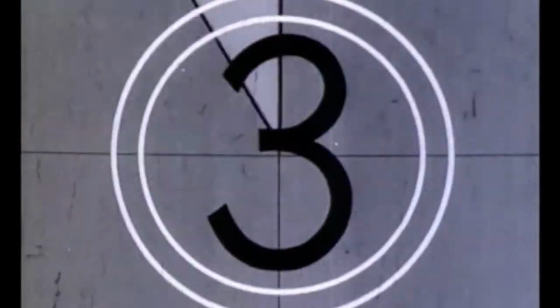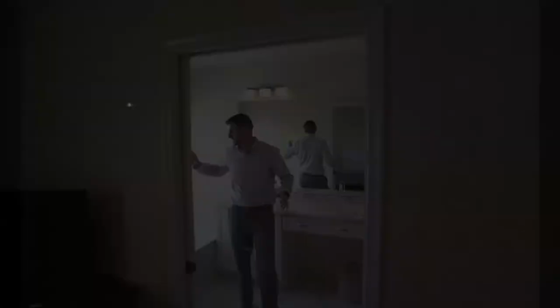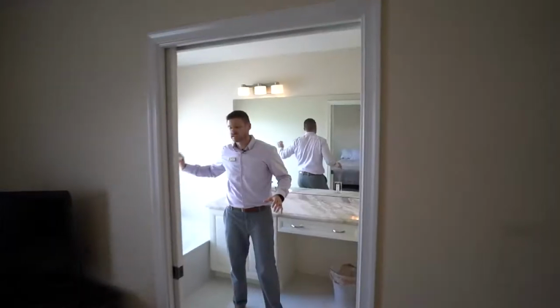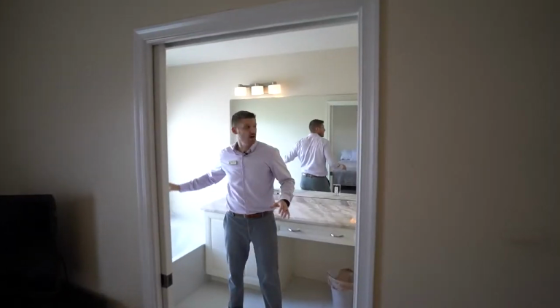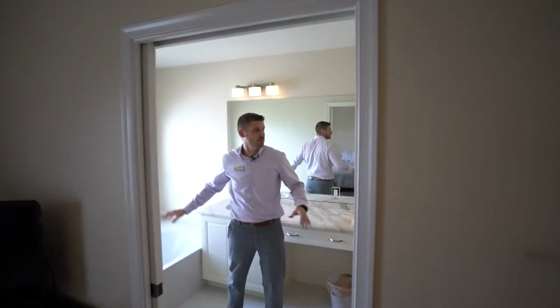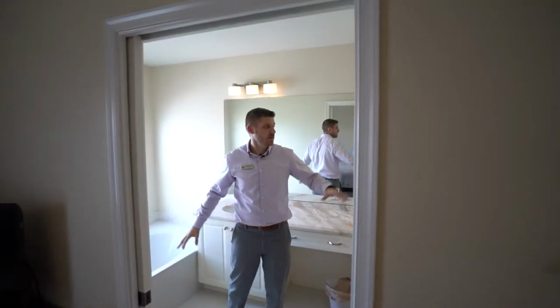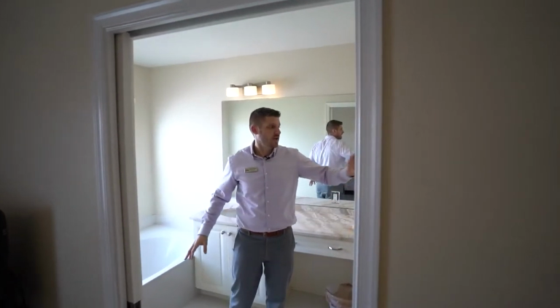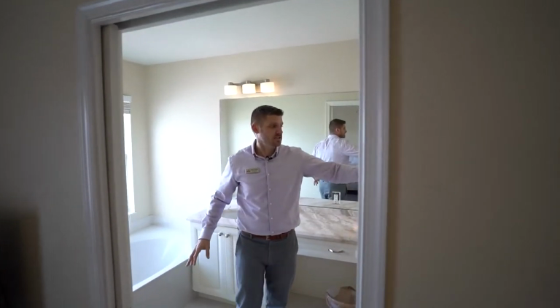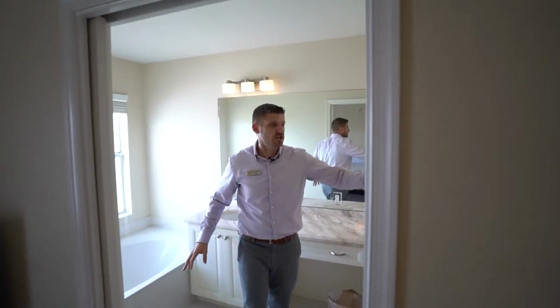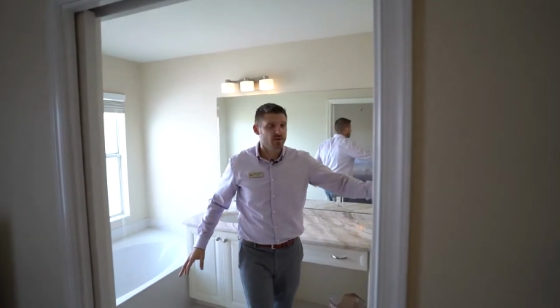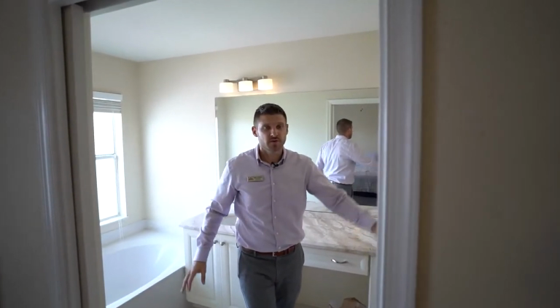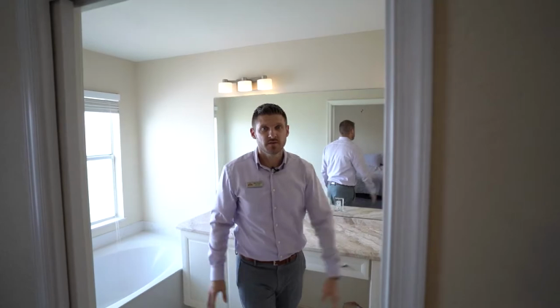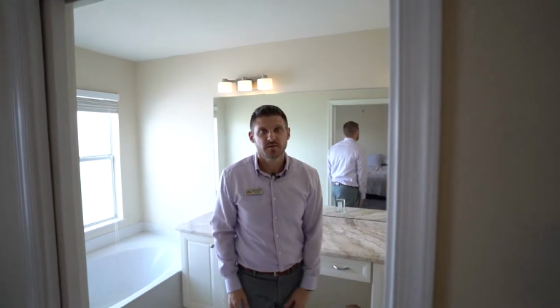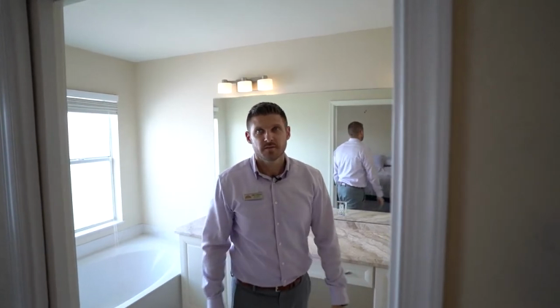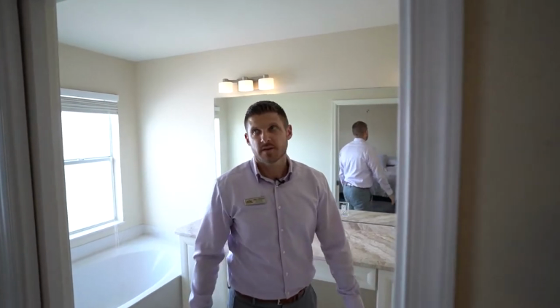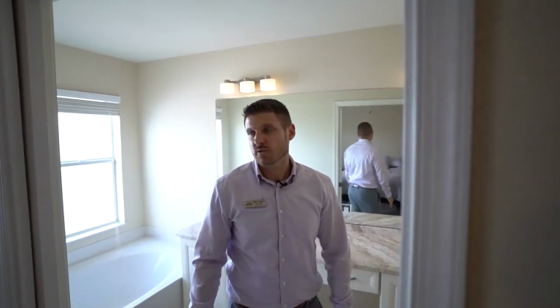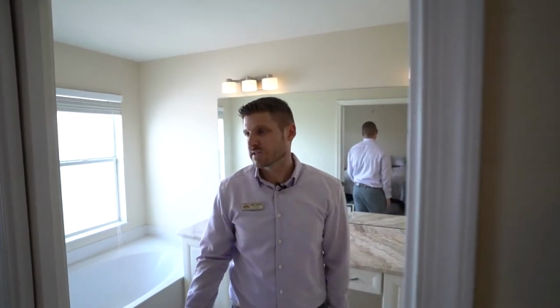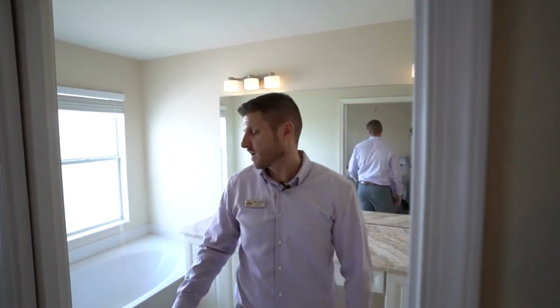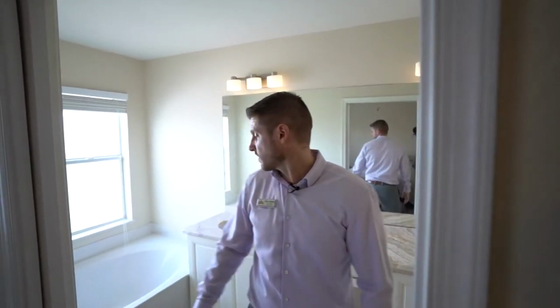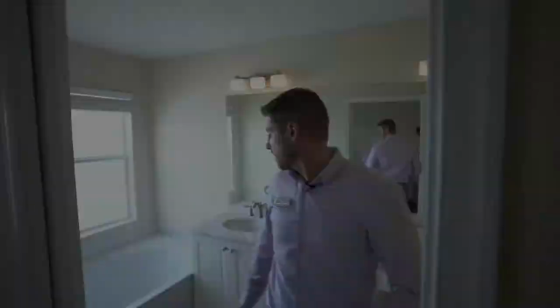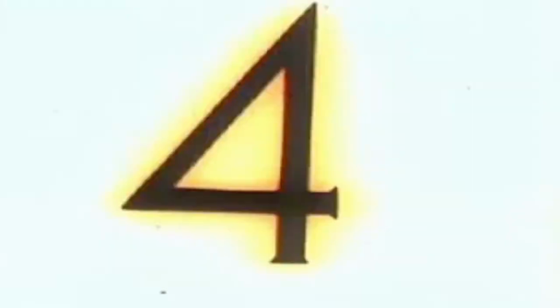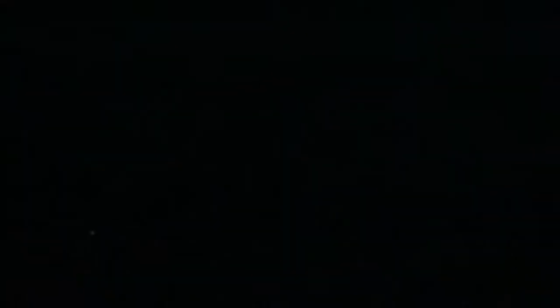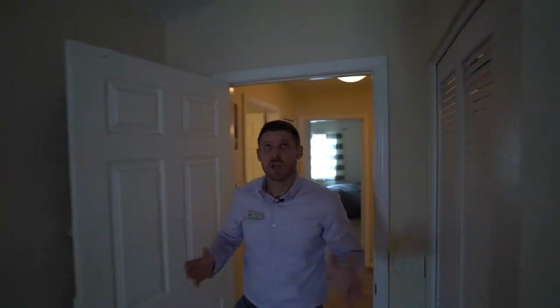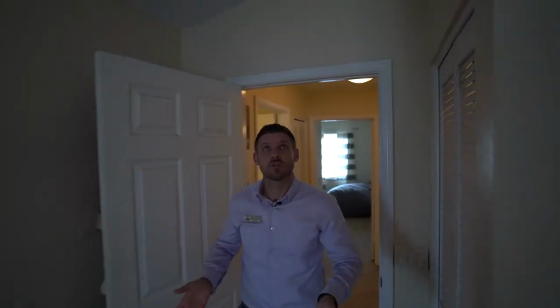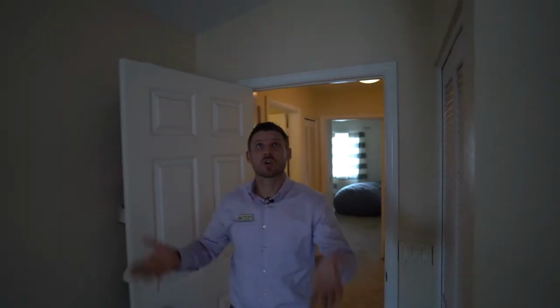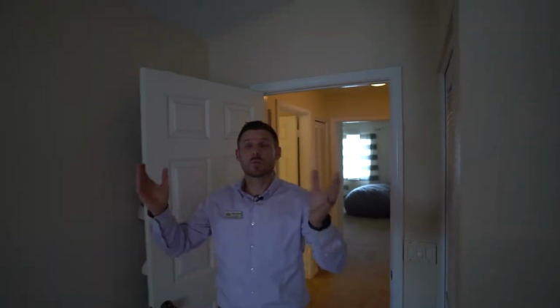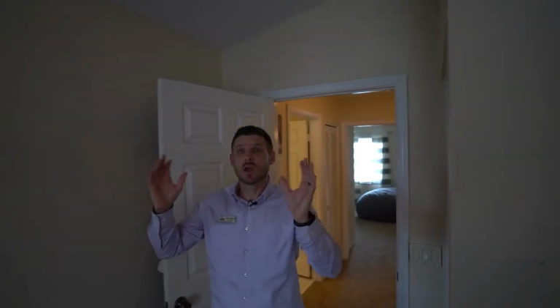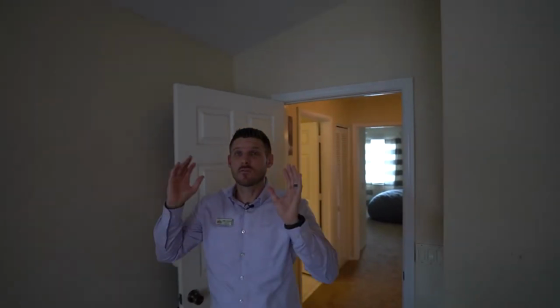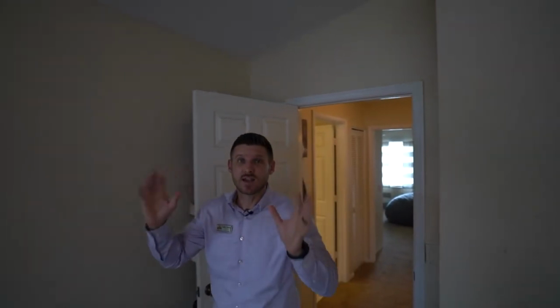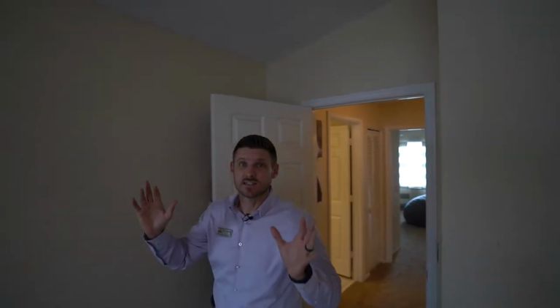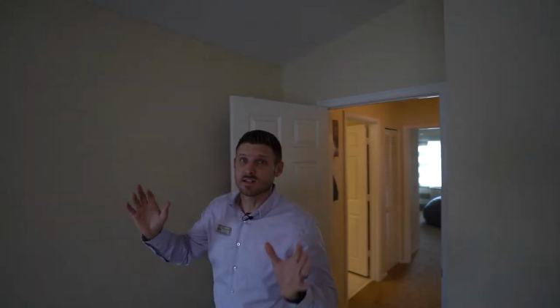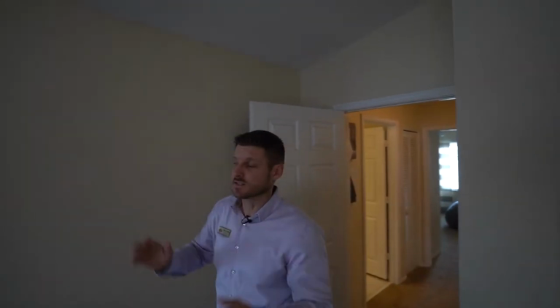It has a tub, has a shower — and I don't have to say more after that. And you look up, you have high ceilings.